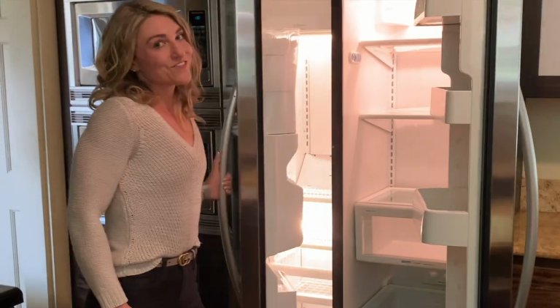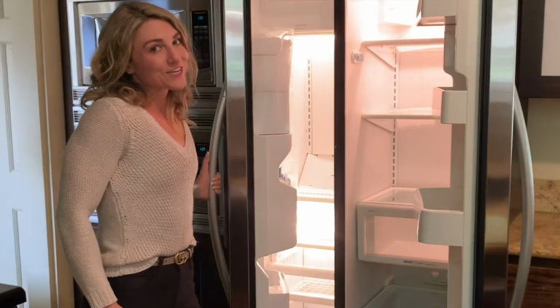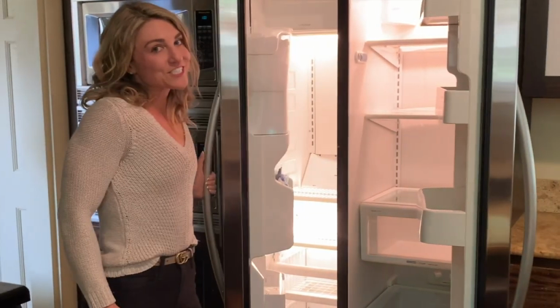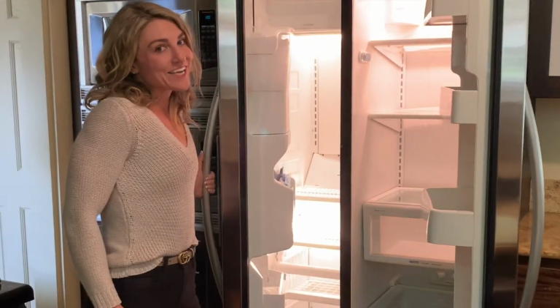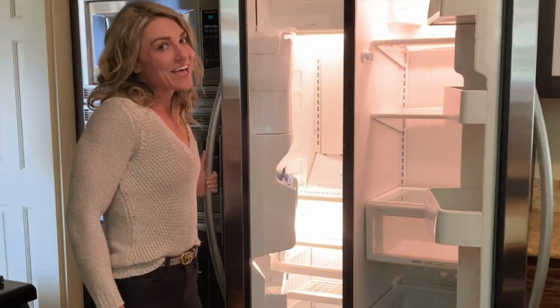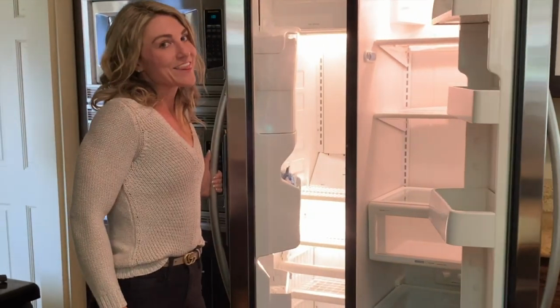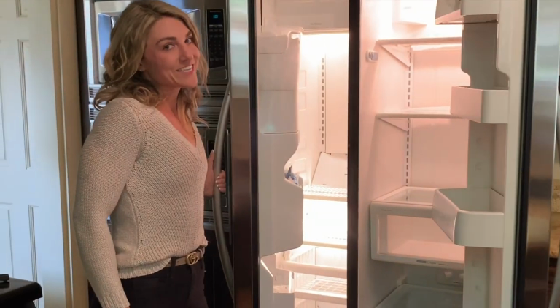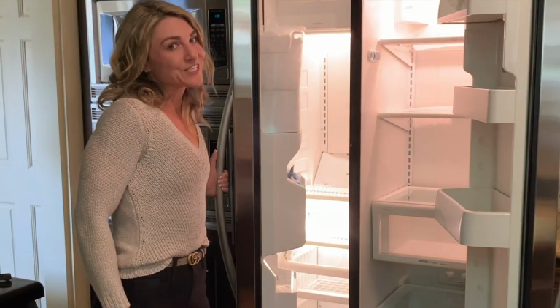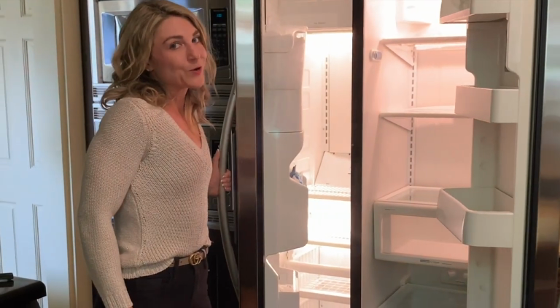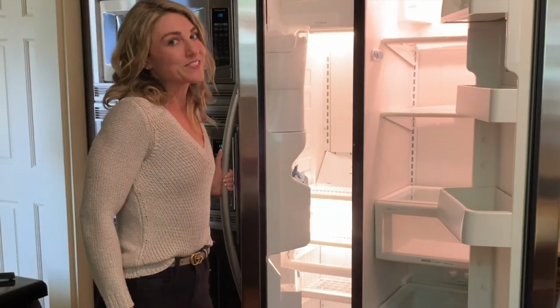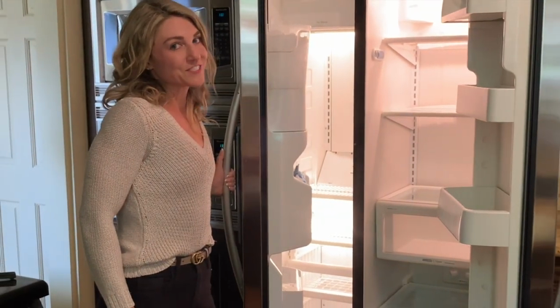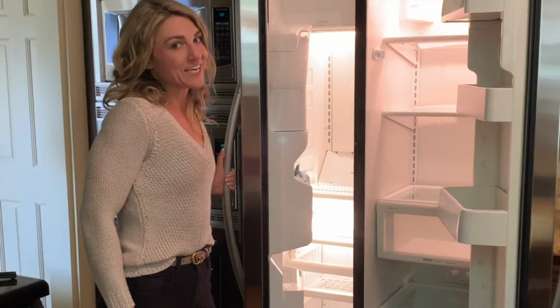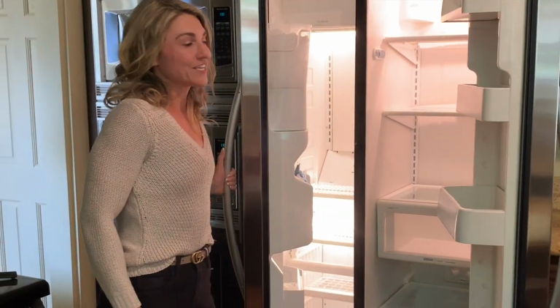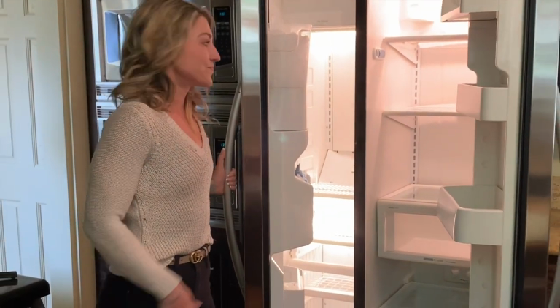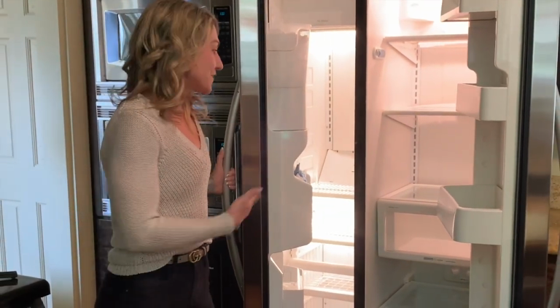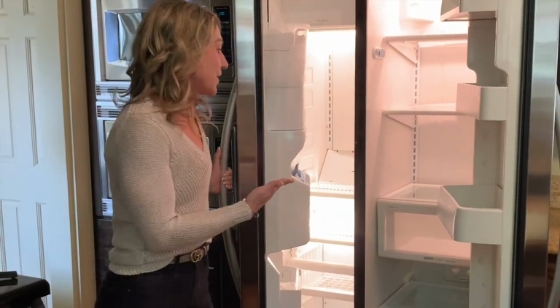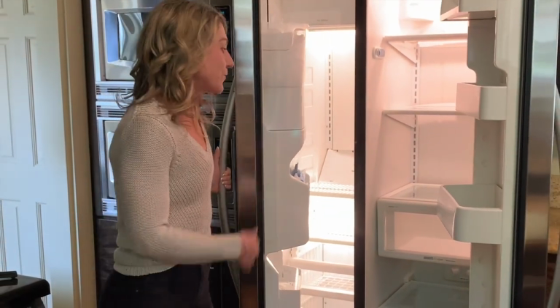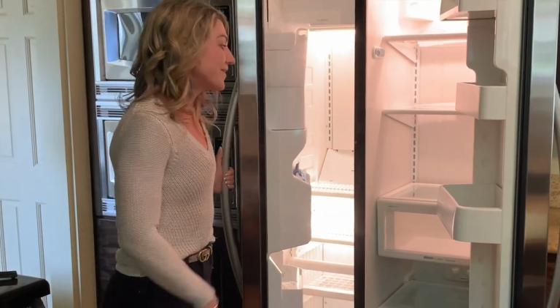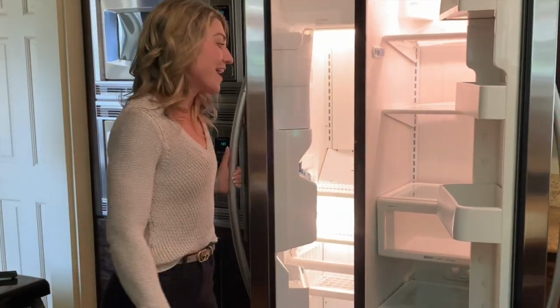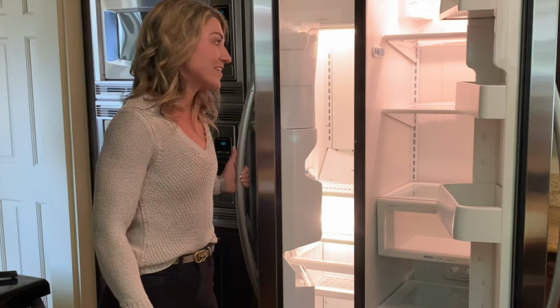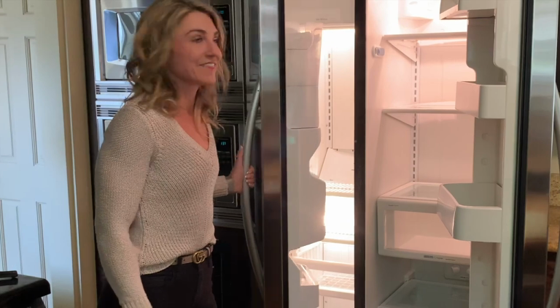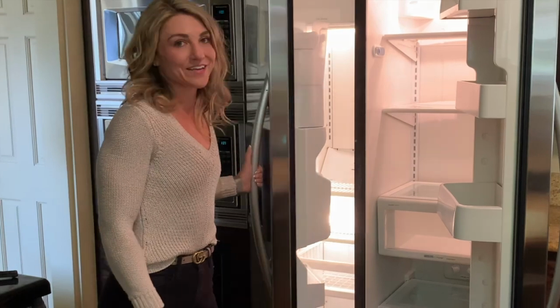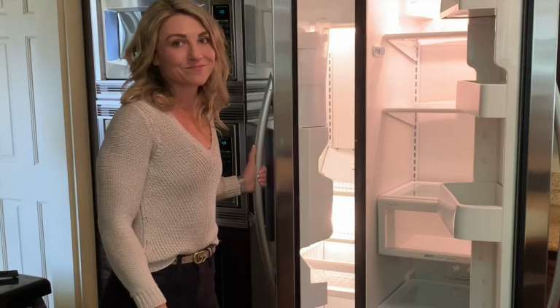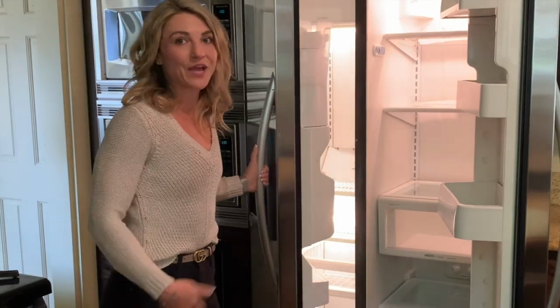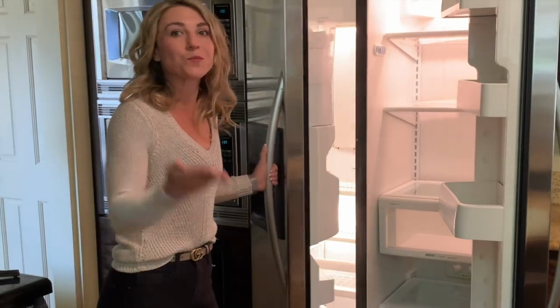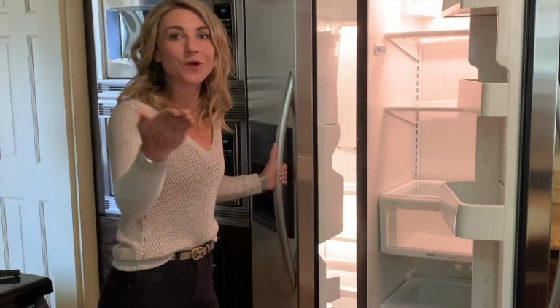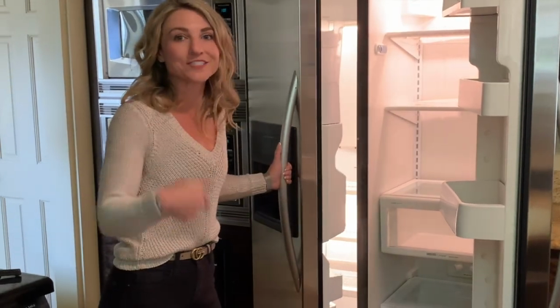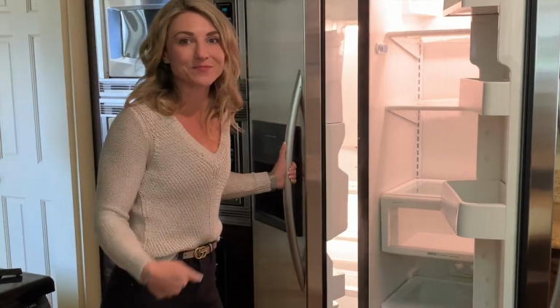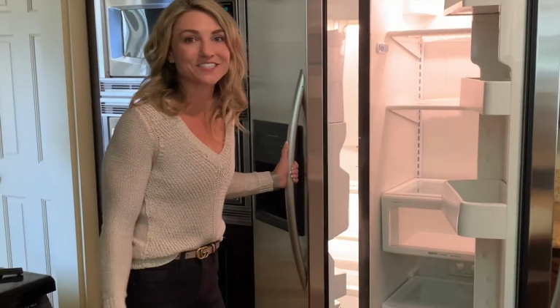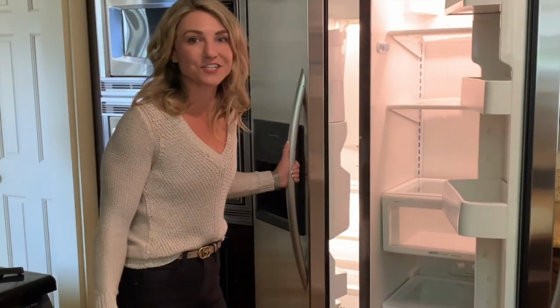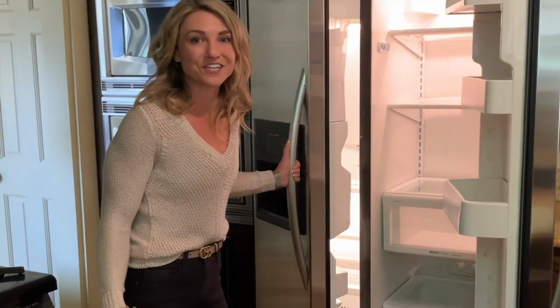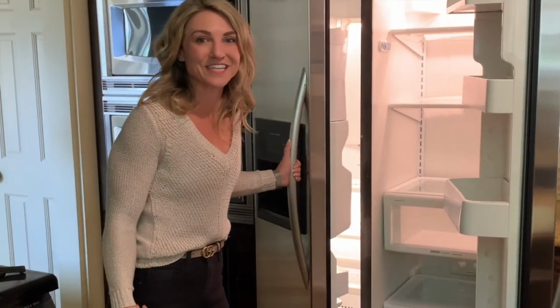Unfortunately, this home is for sale, so we don't have anything. I hope you brought something to drink yourself.